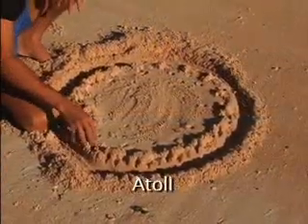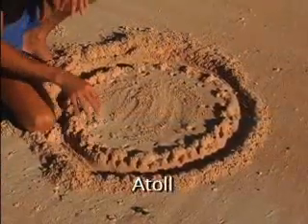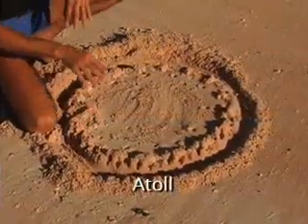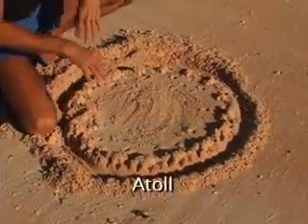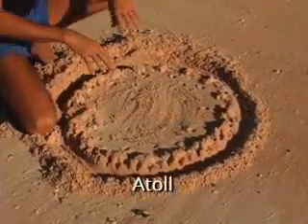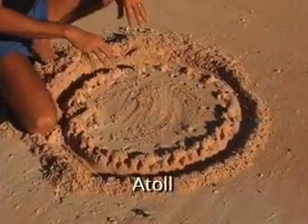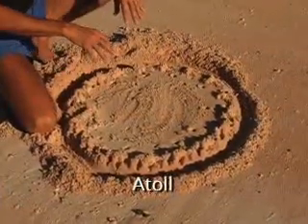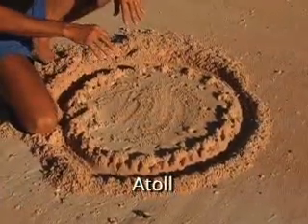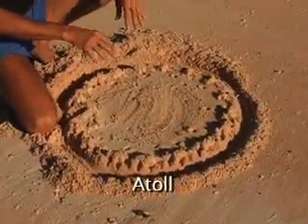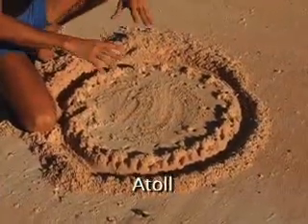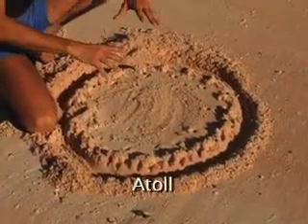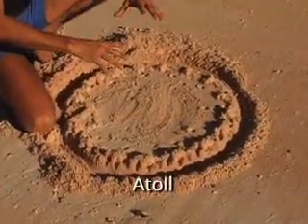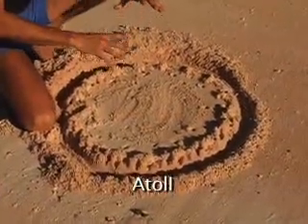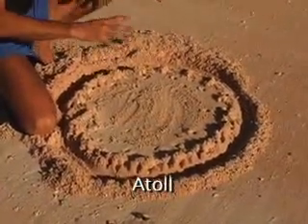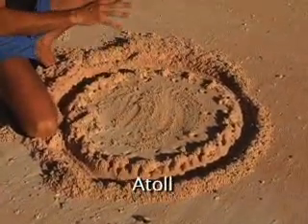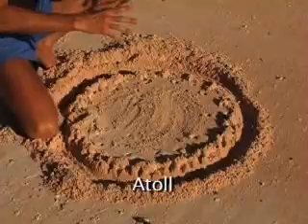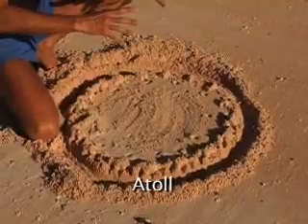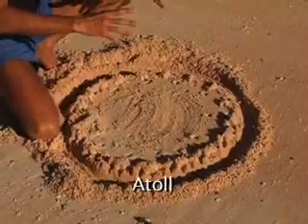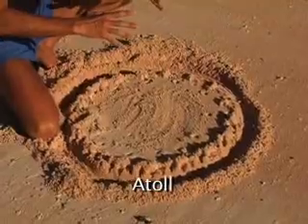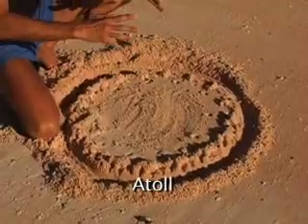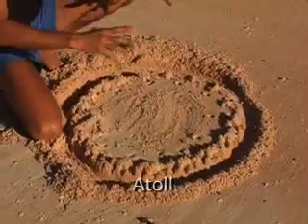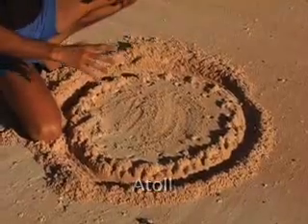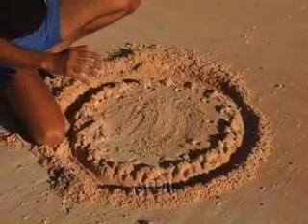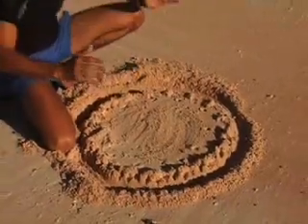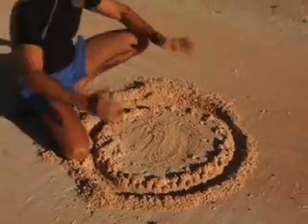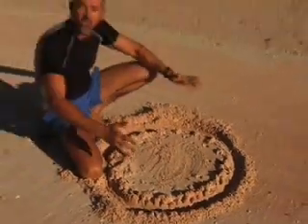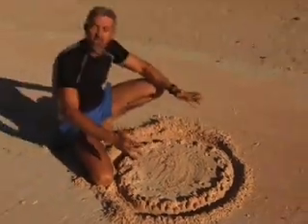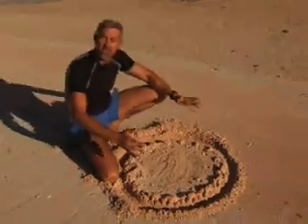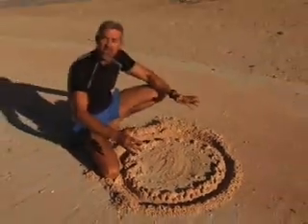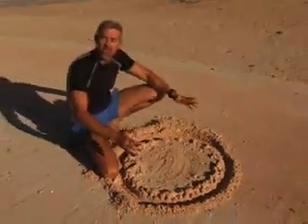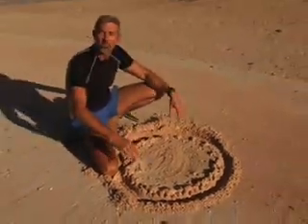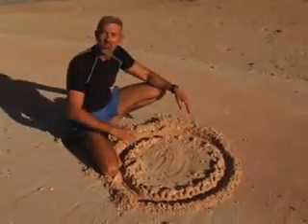And at the end of this process, we've gone from a single high island to an atoll in the Pacific.